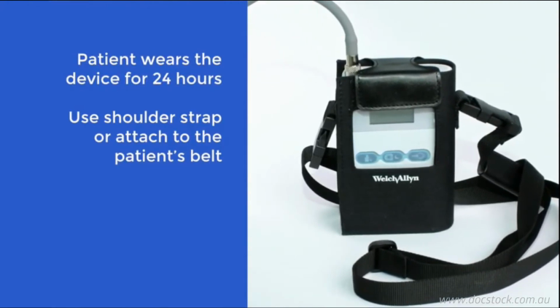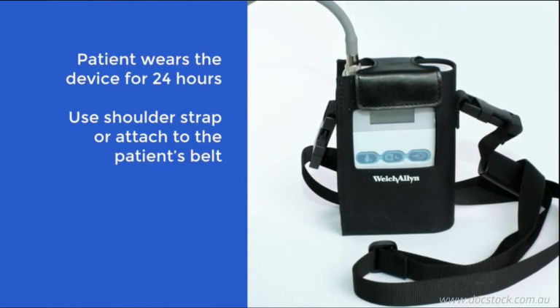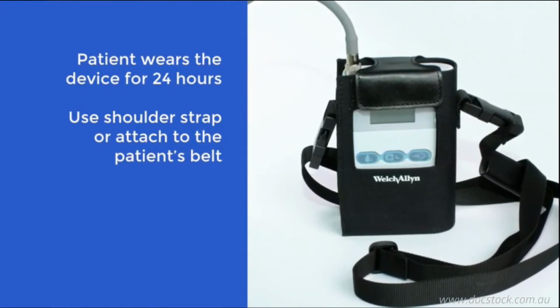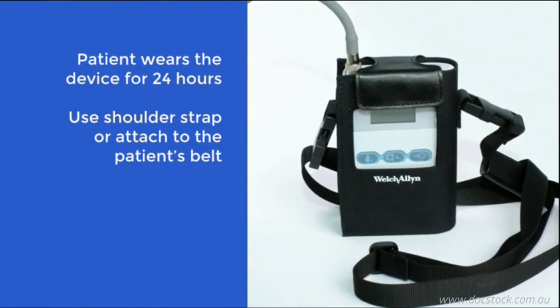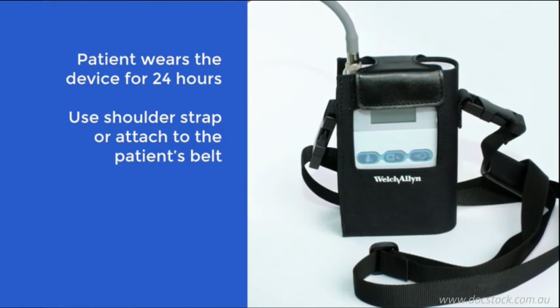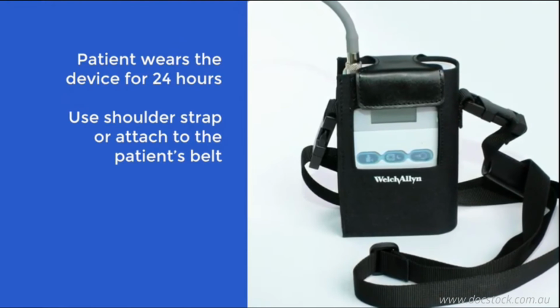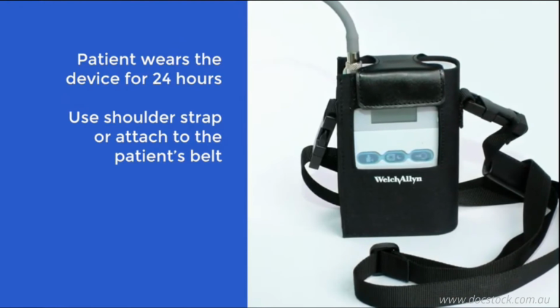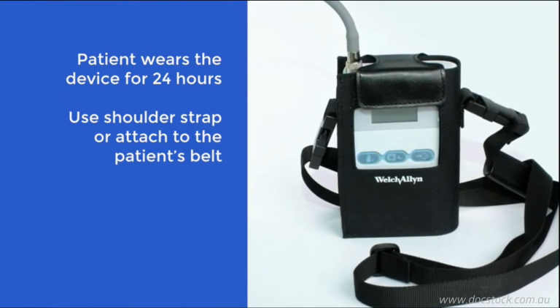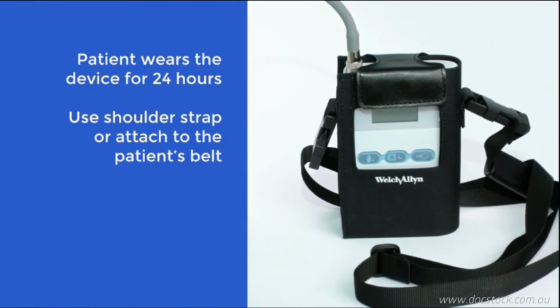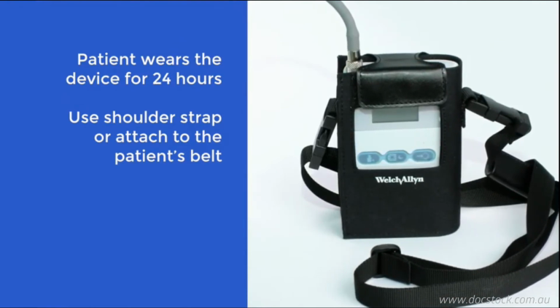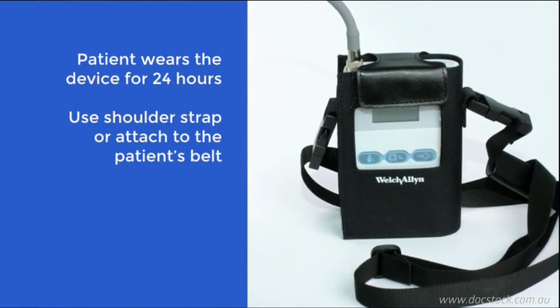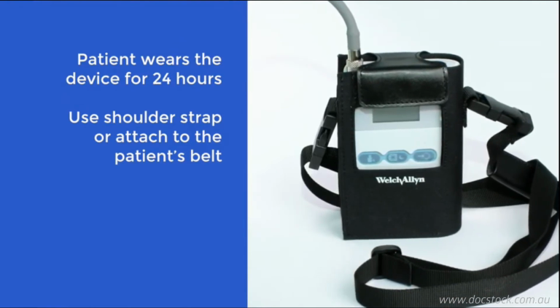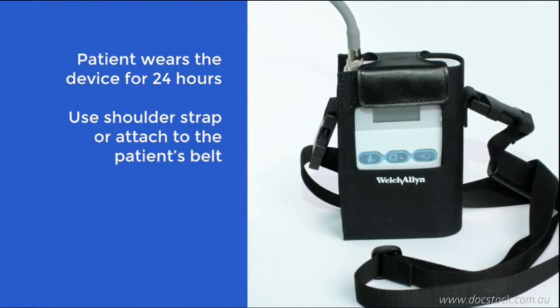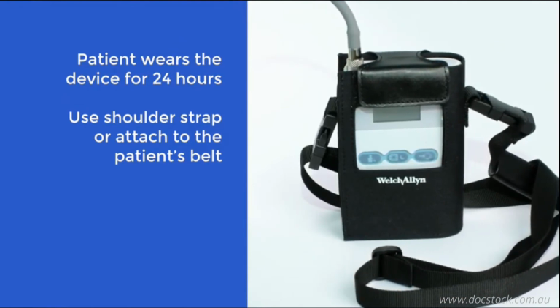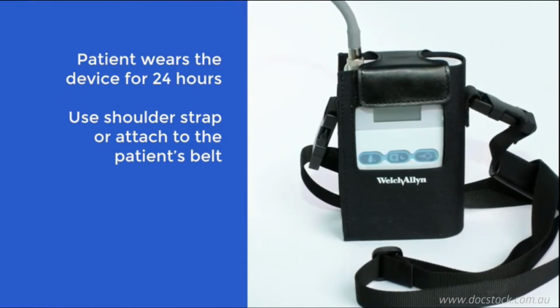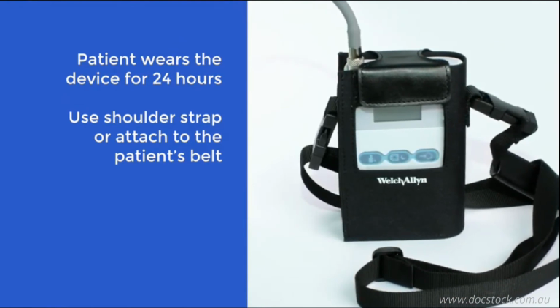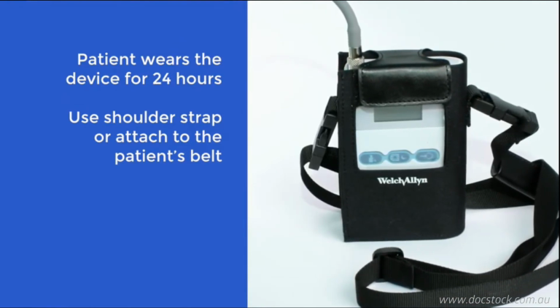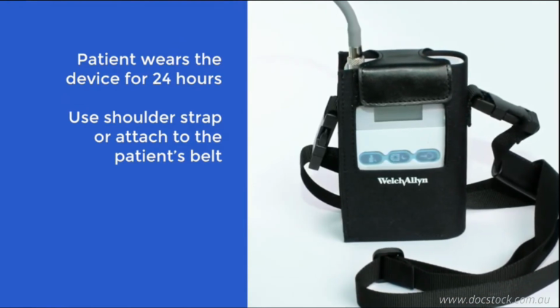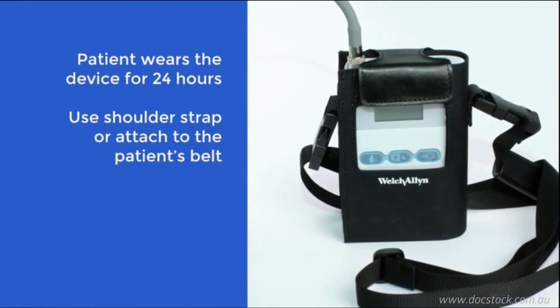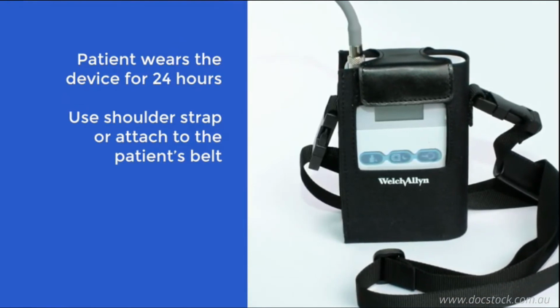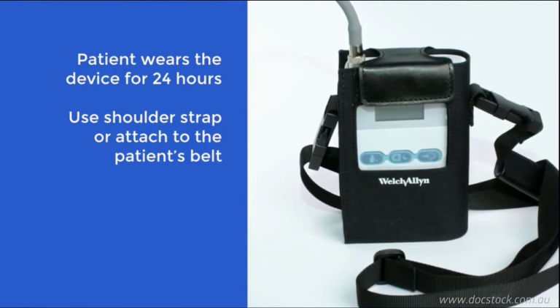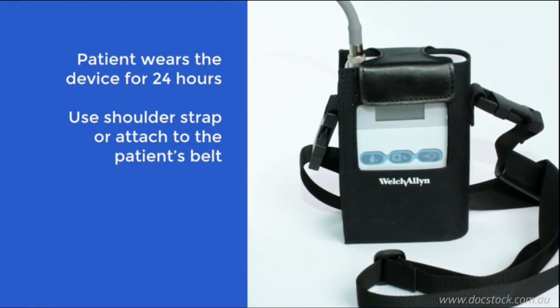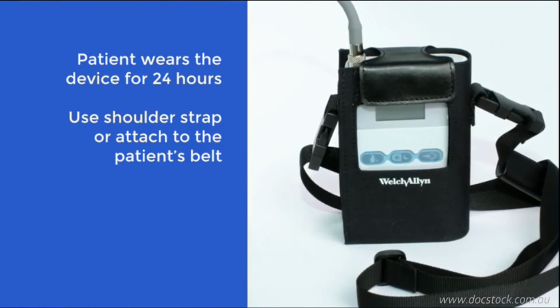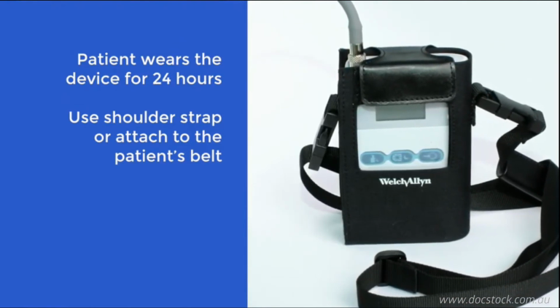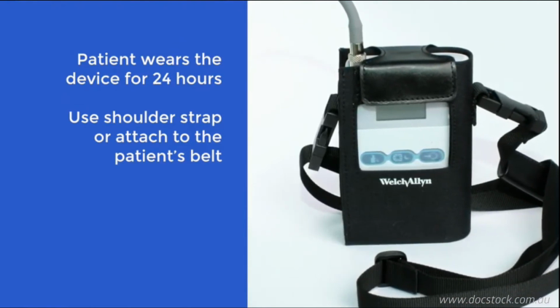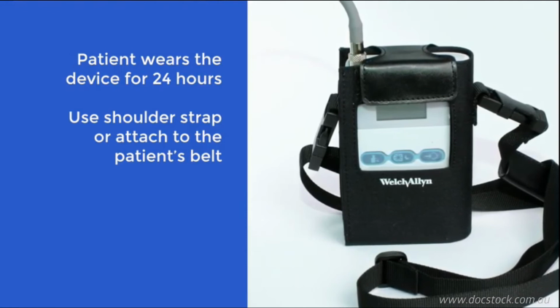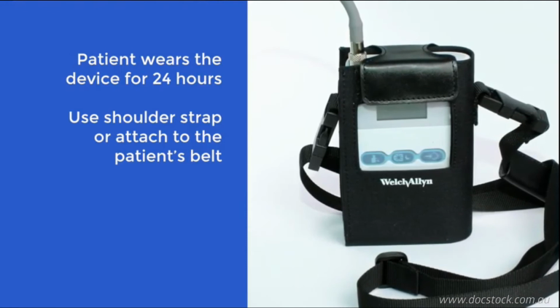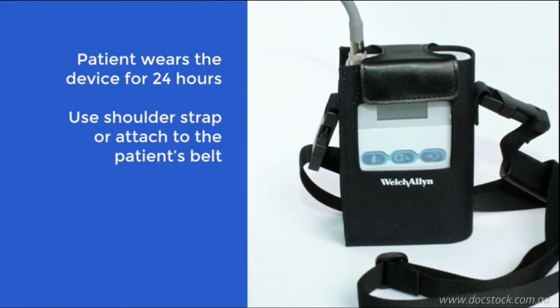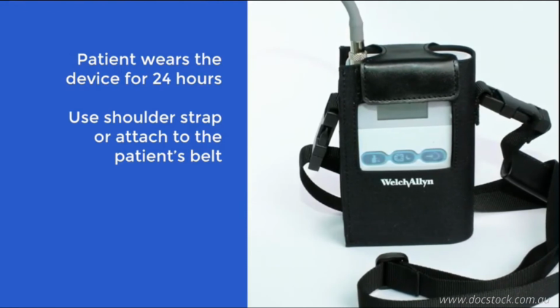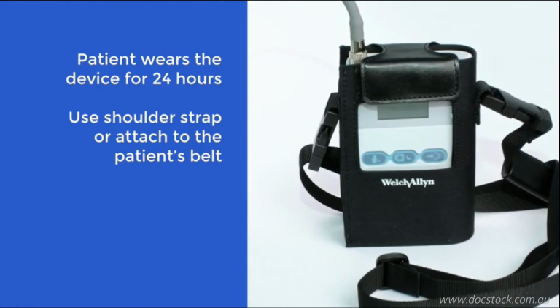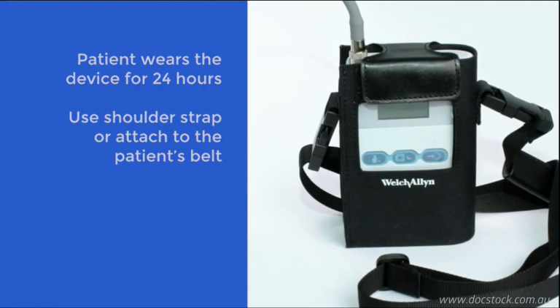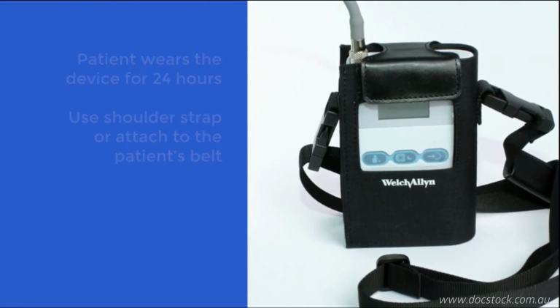As the patient is going to be wearing the unit for the next 24 hours, it is recommended that they wear loose-fitting clothes for comfort.